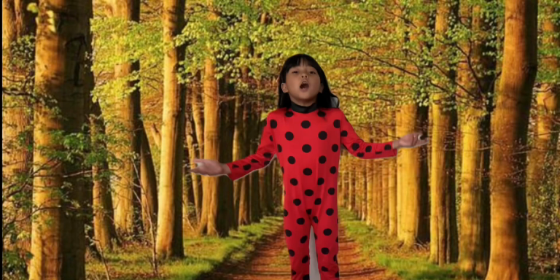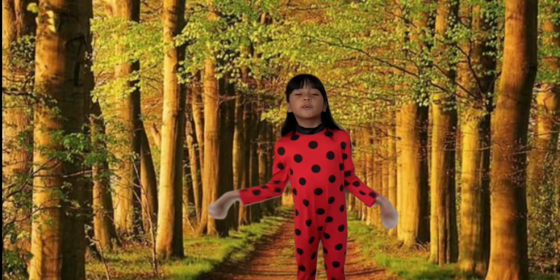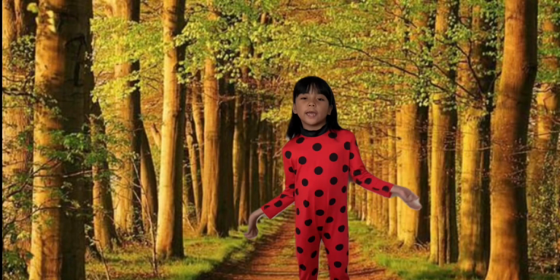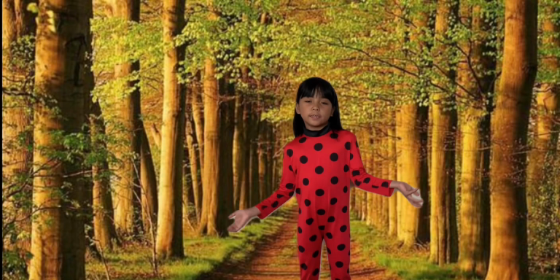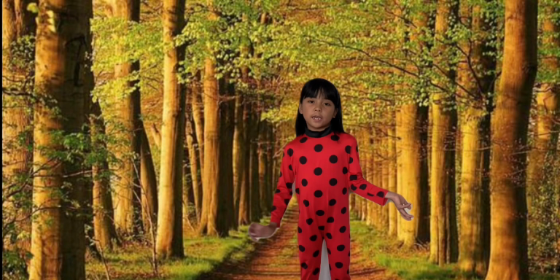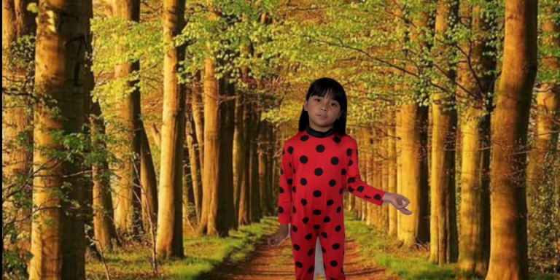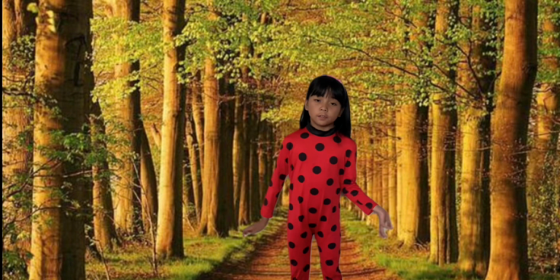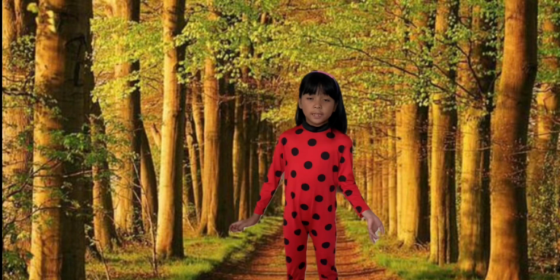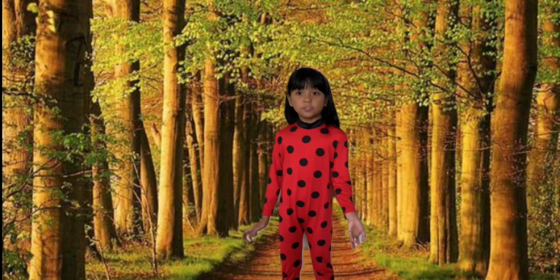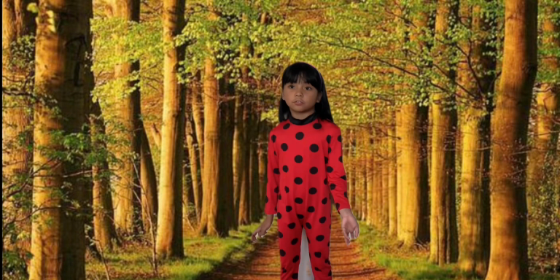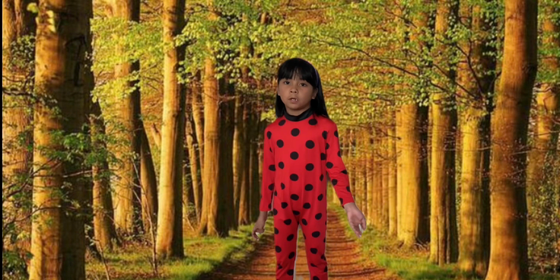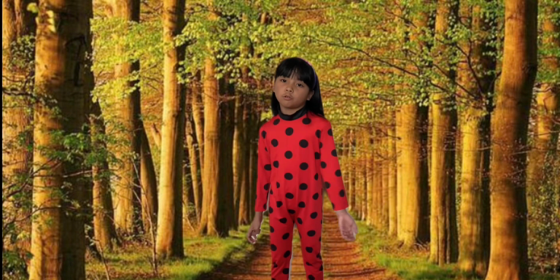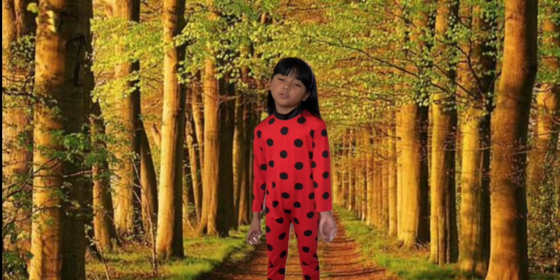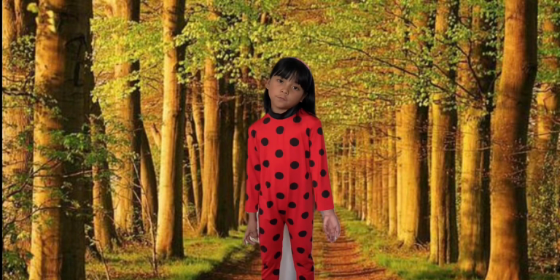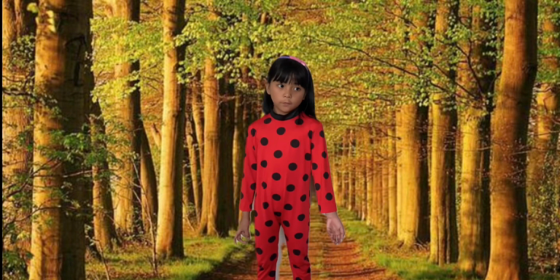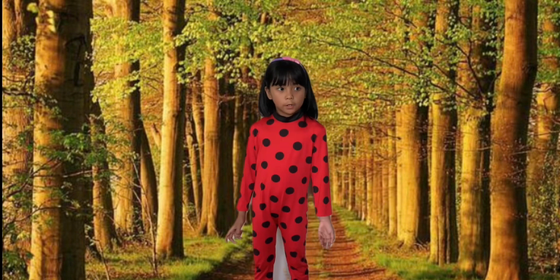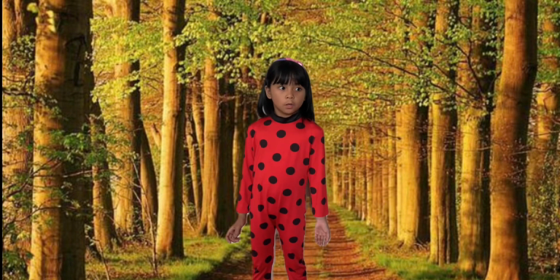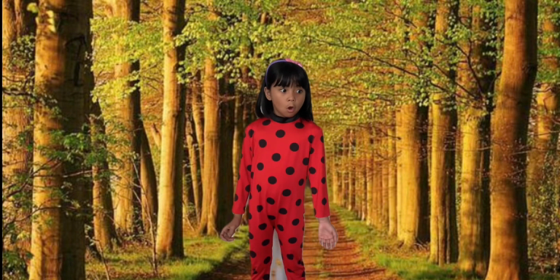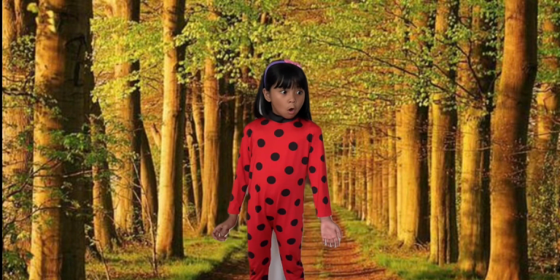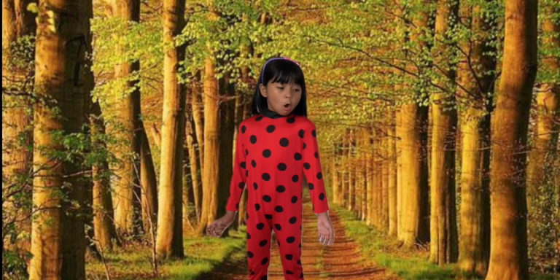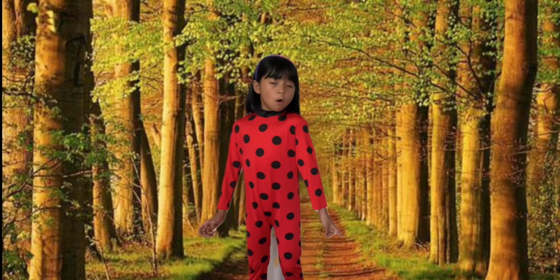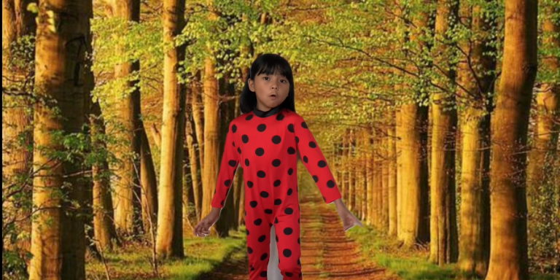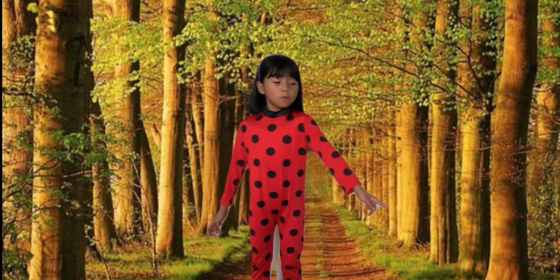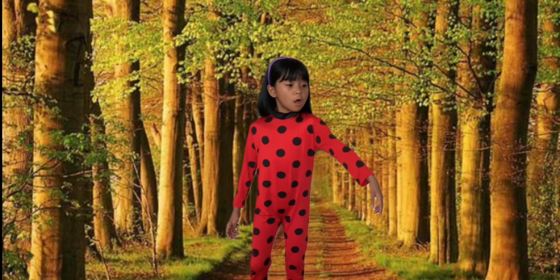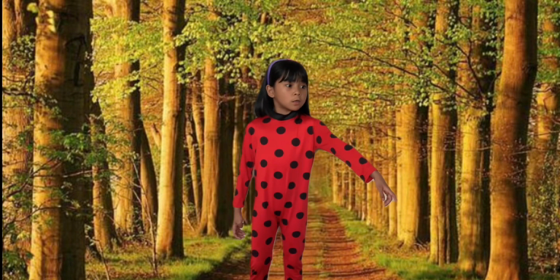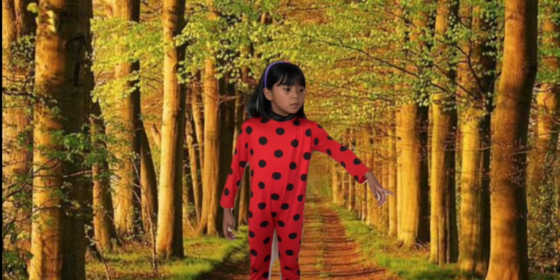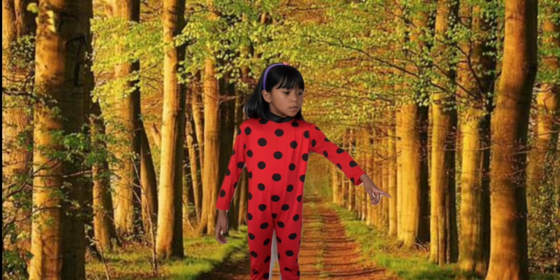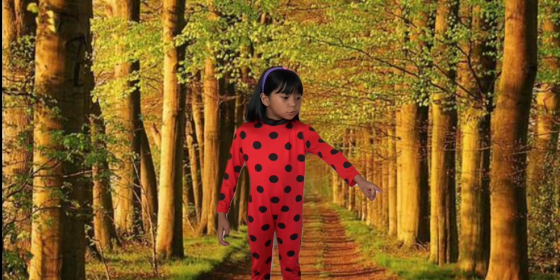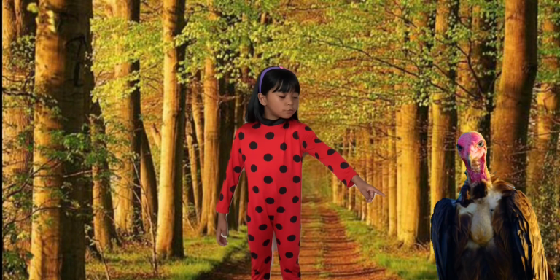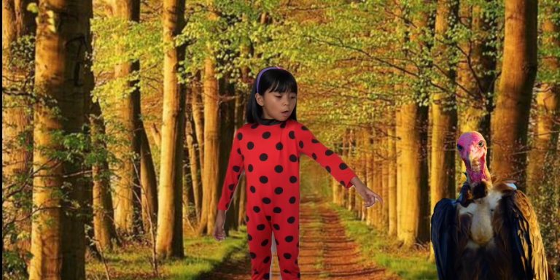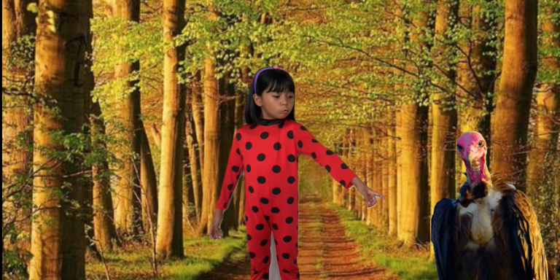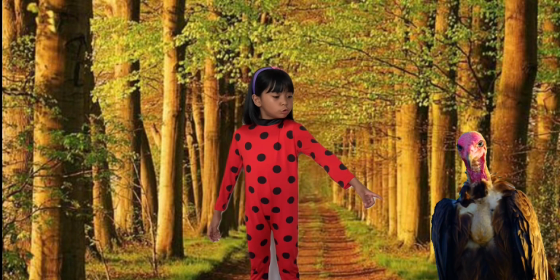Okay, guys. The next letter is V. Oh, look! It's a vulture!